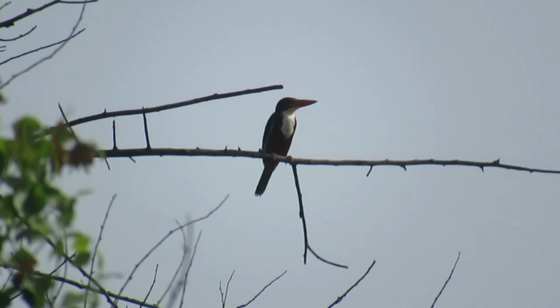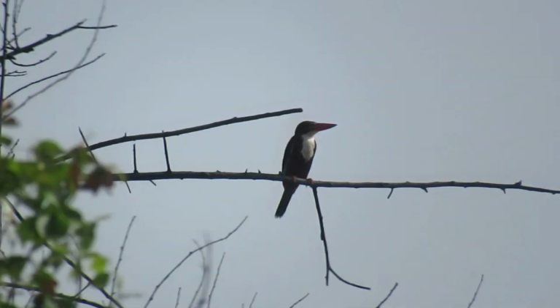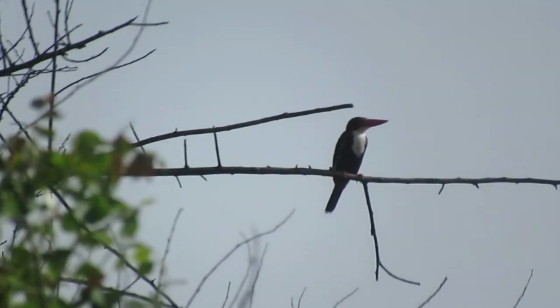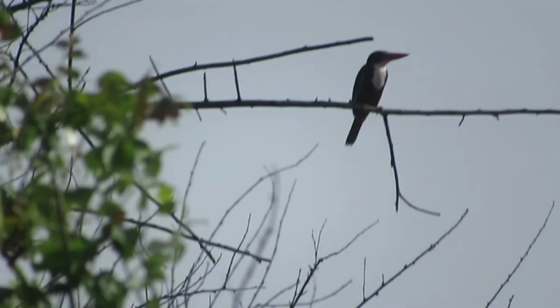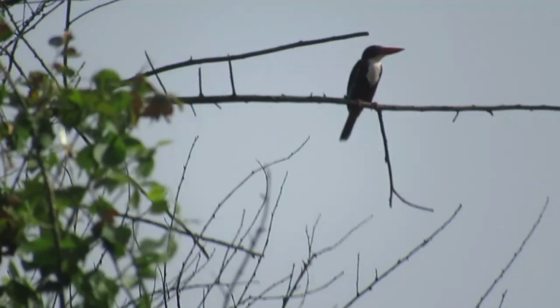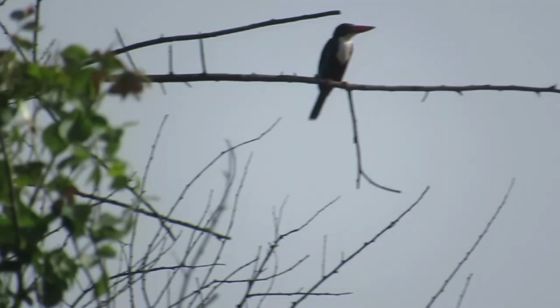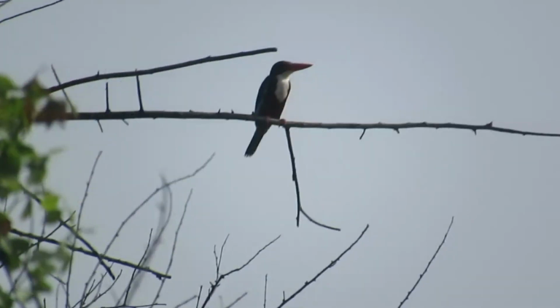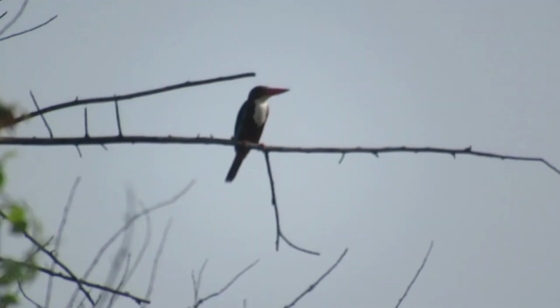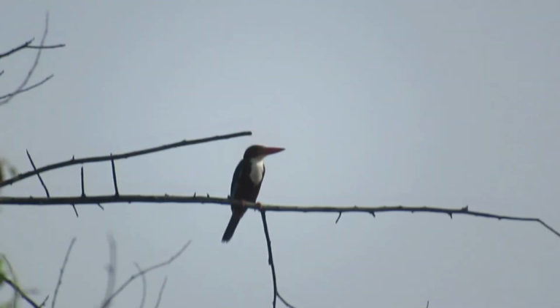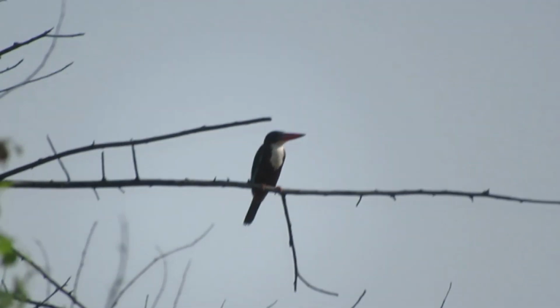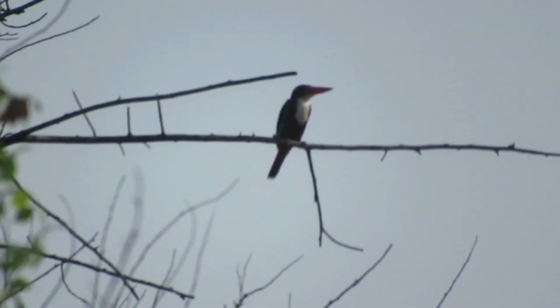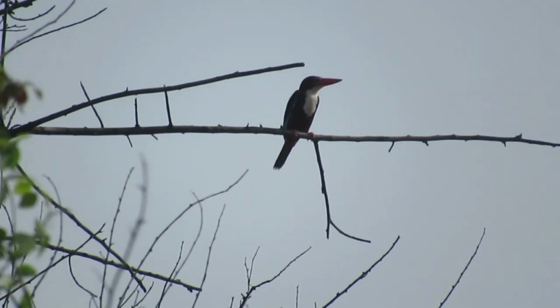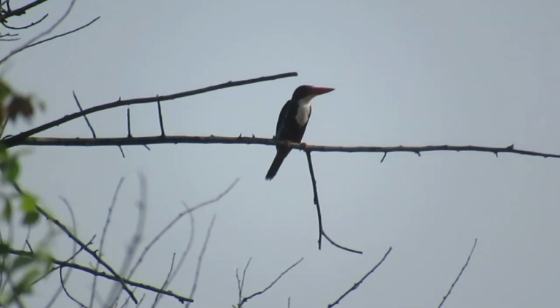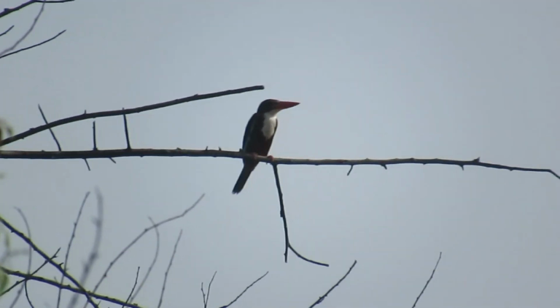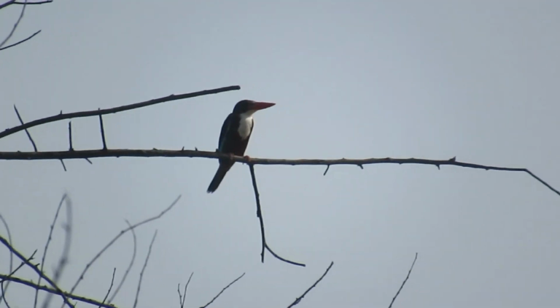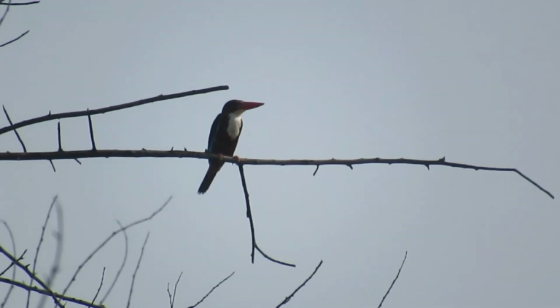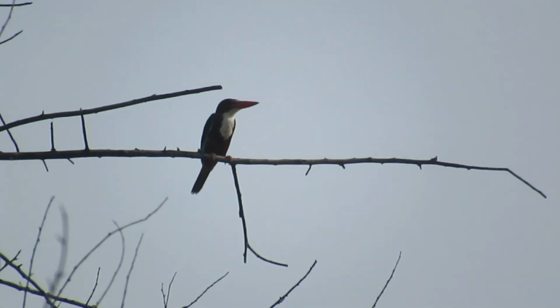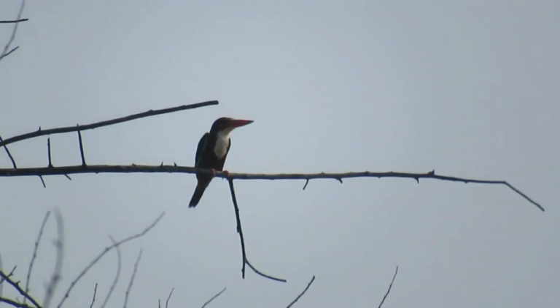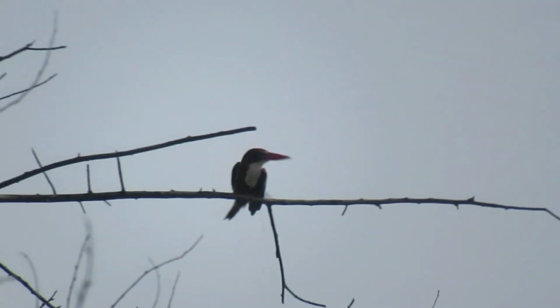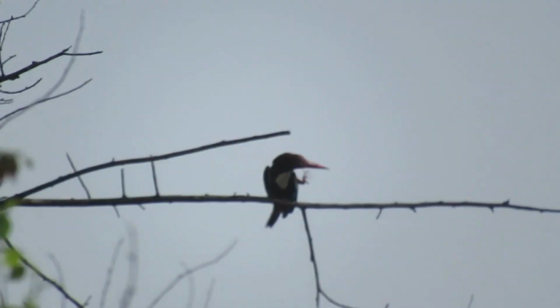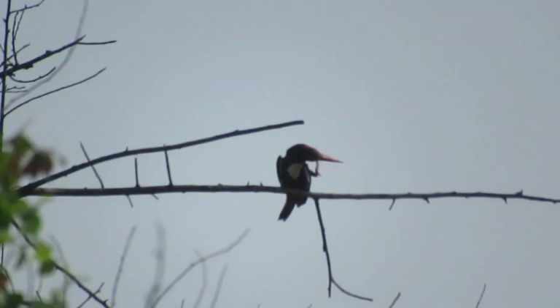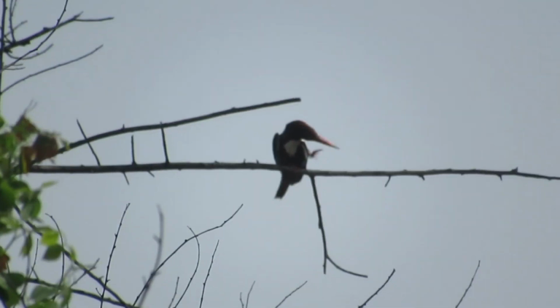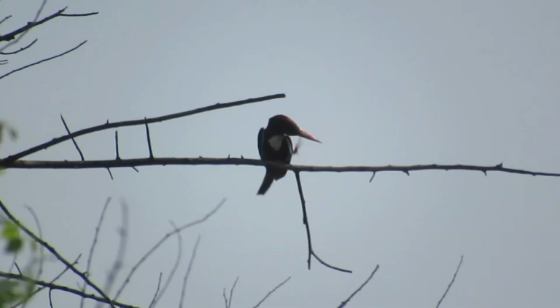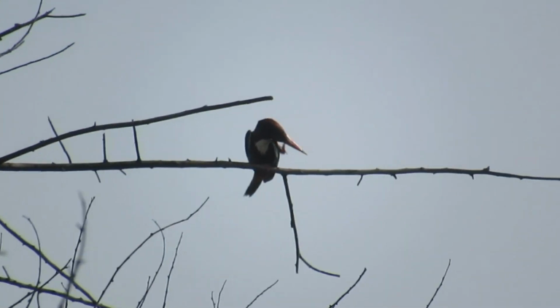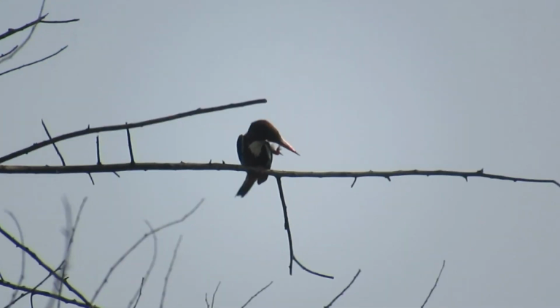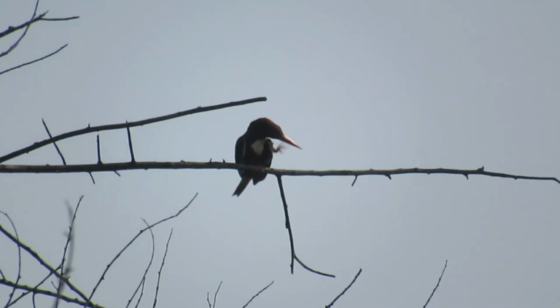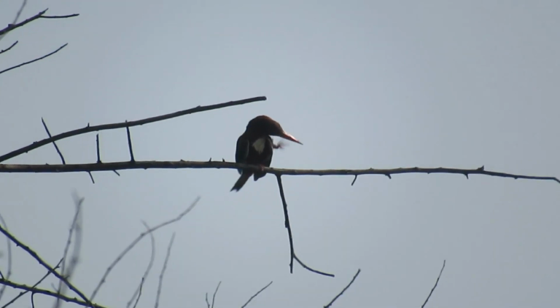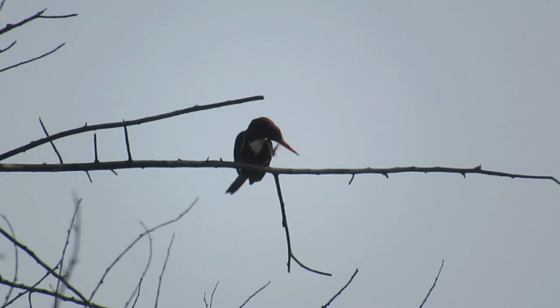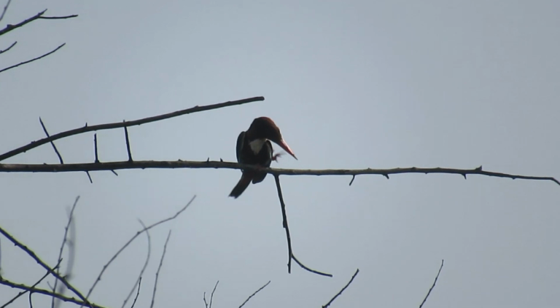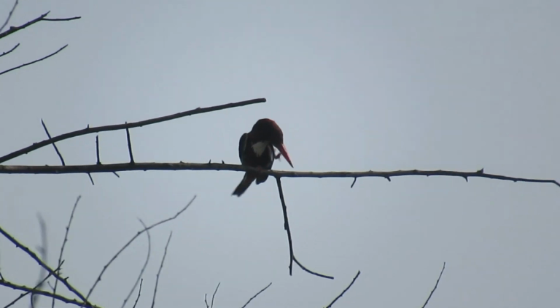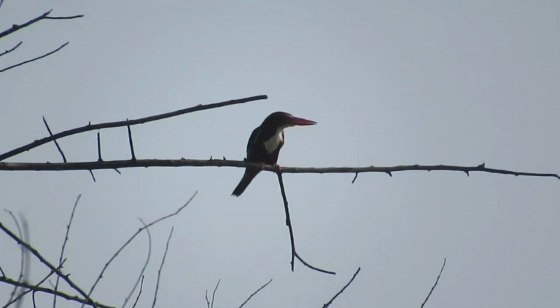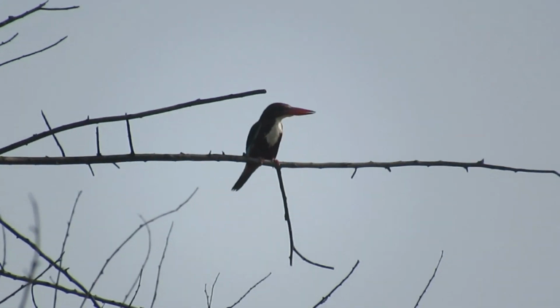Hello friends, today we will talk about kingfishers. In this video, we will show you 5 species of kingfishers.